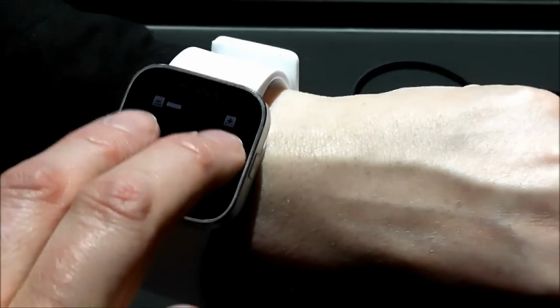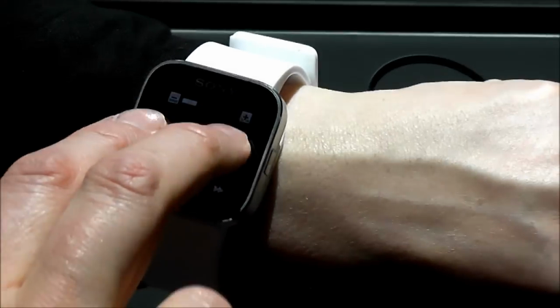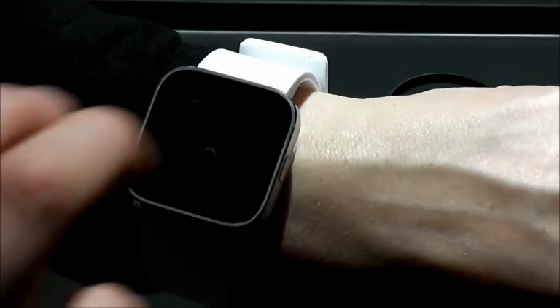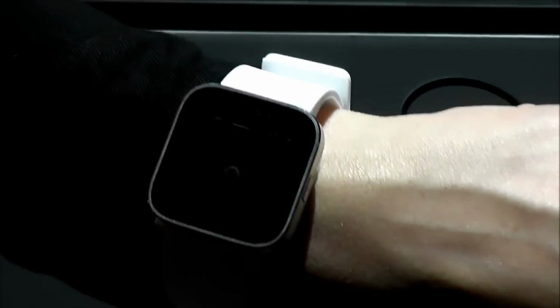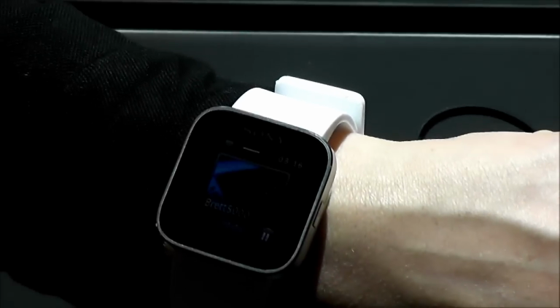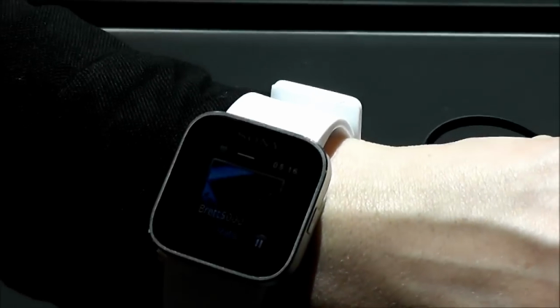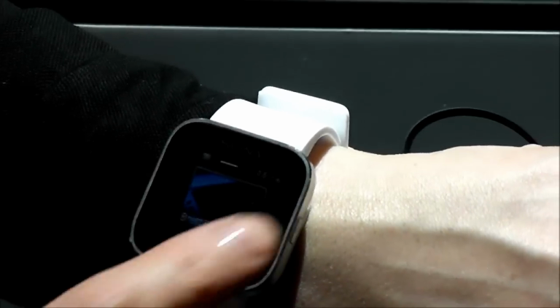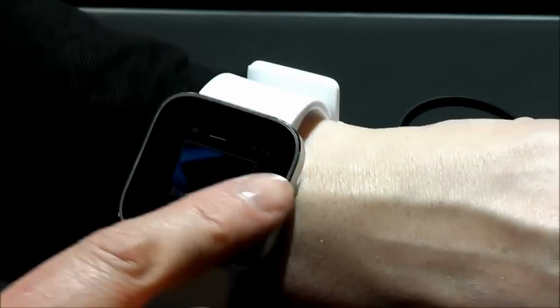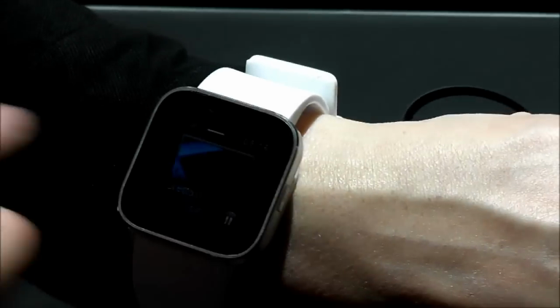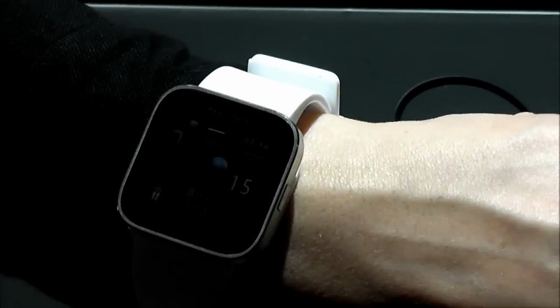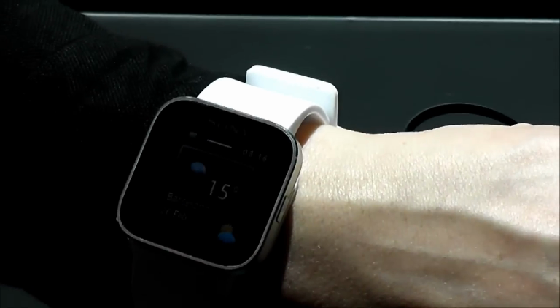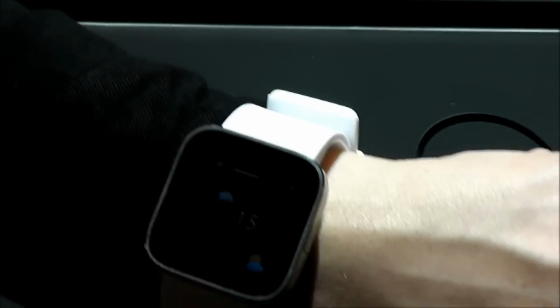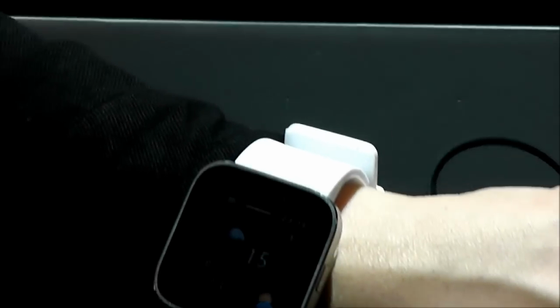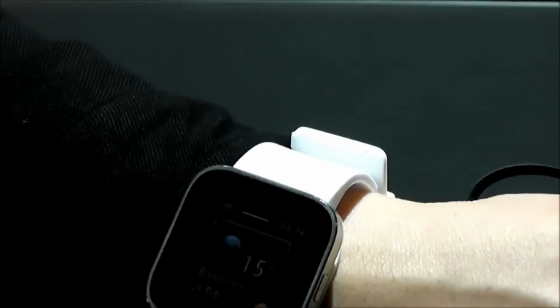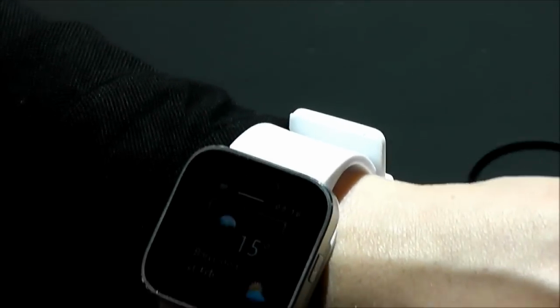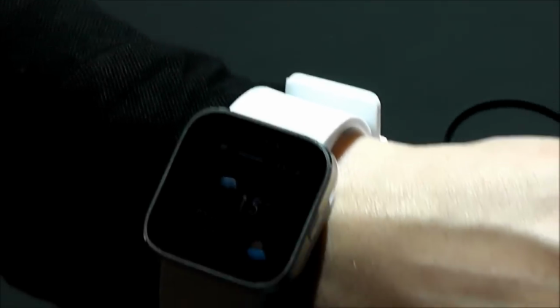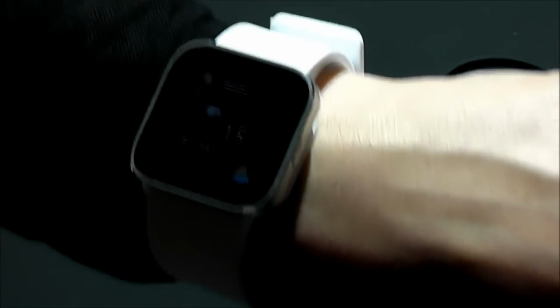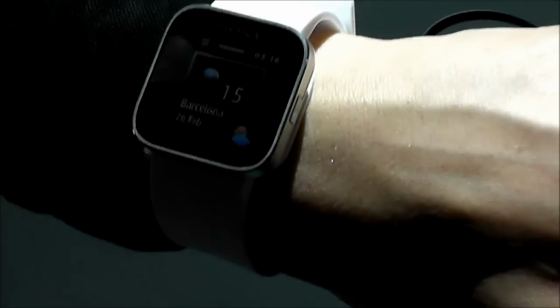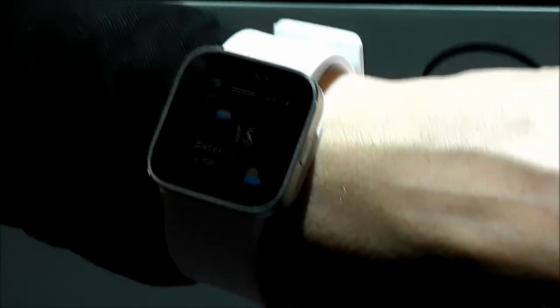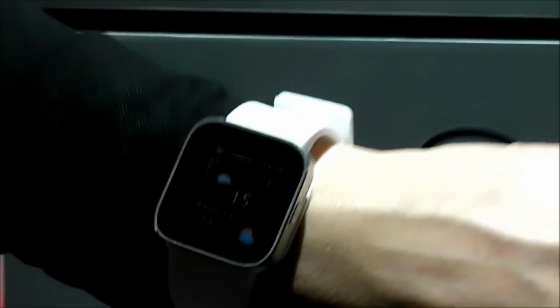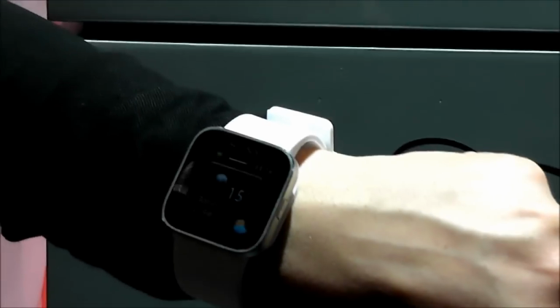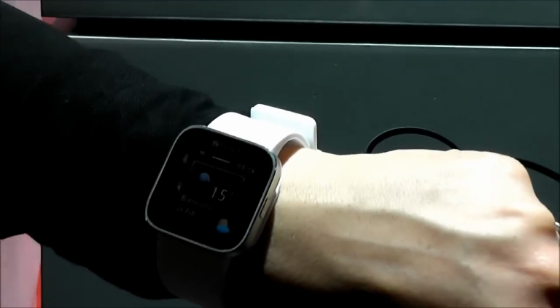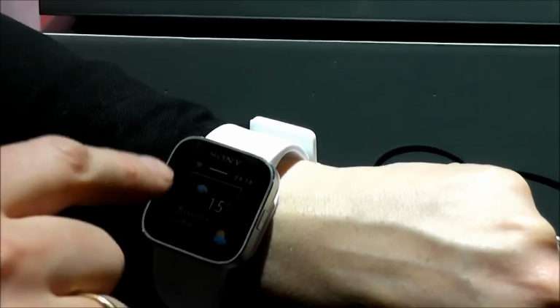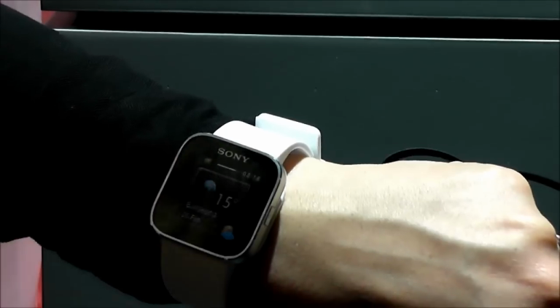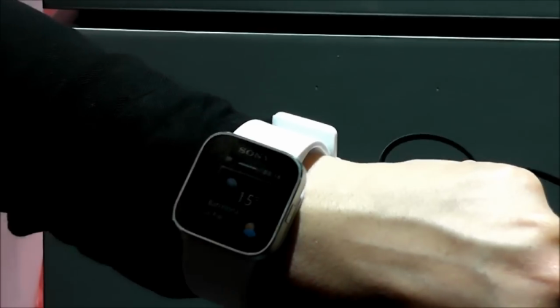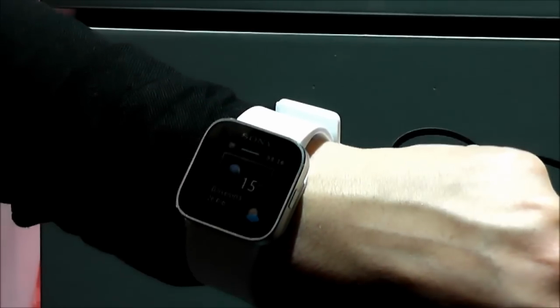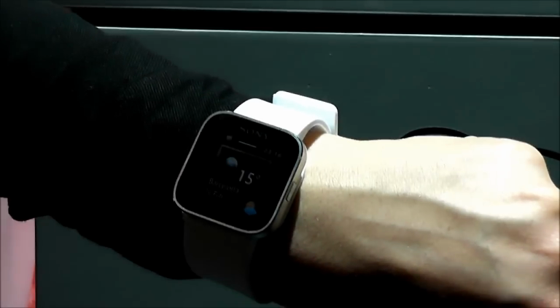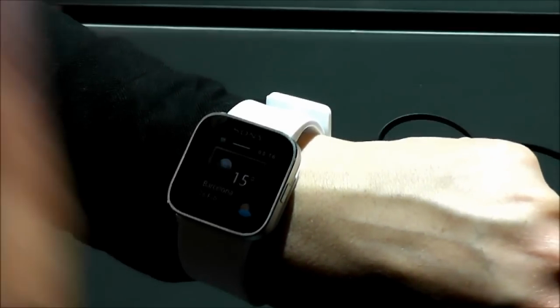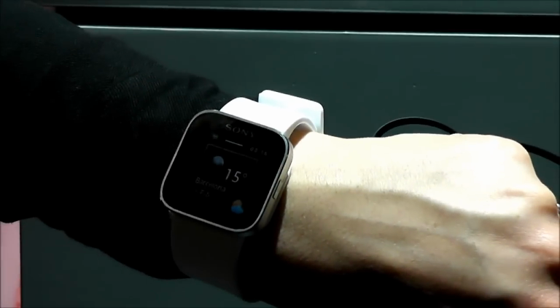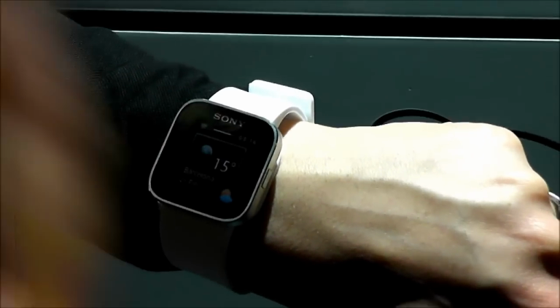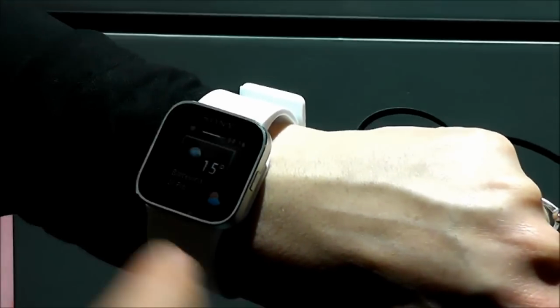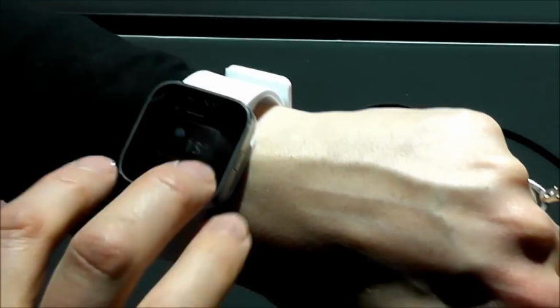Going back, here you have the weather widget where you can see the current weather. If you press on it, you can see the forecast for the next few days.